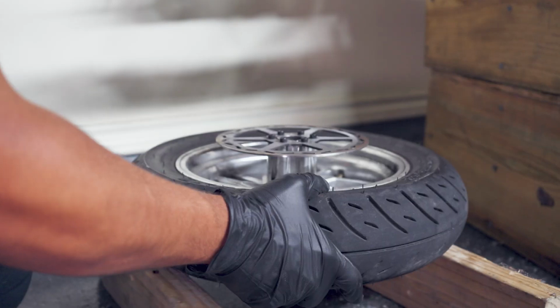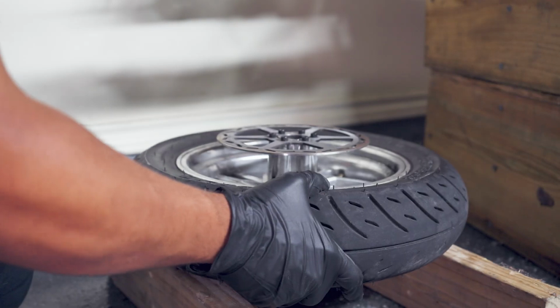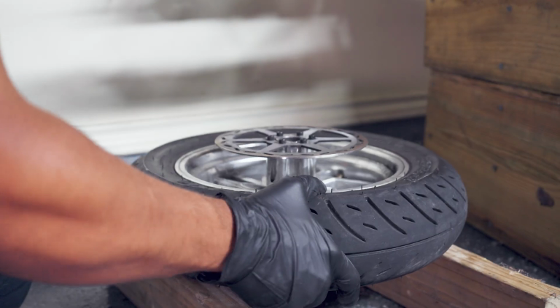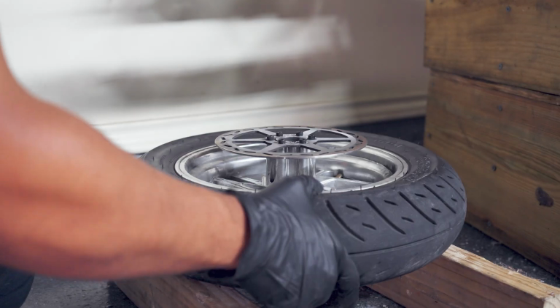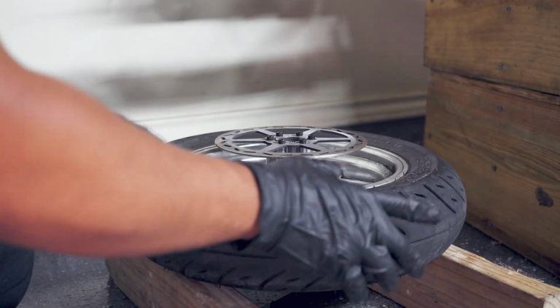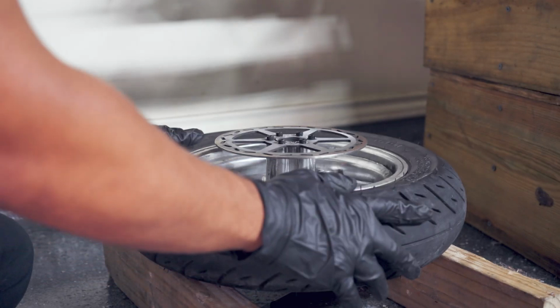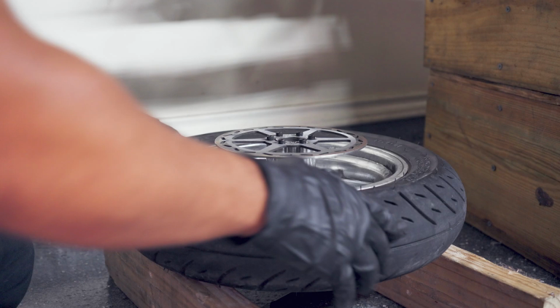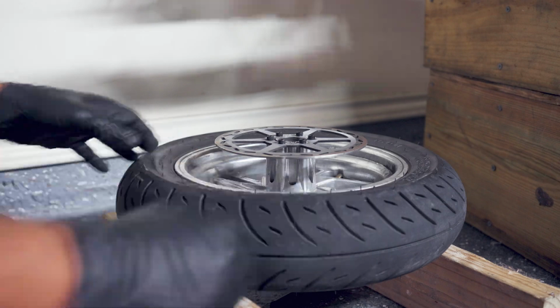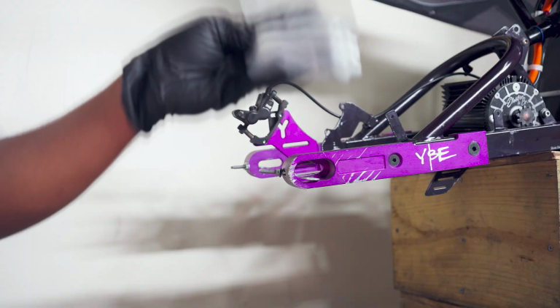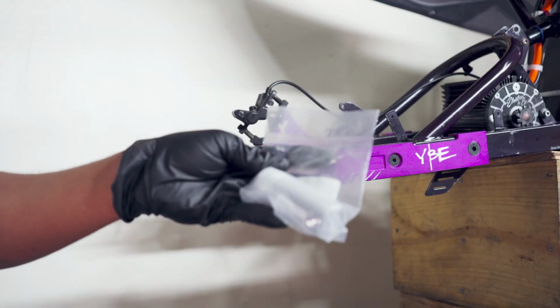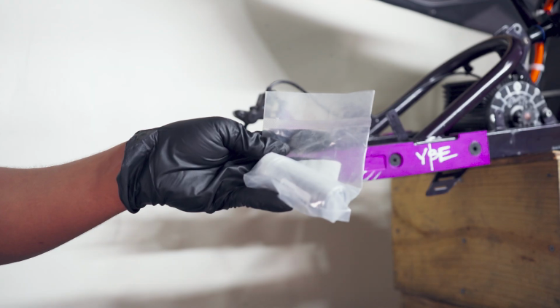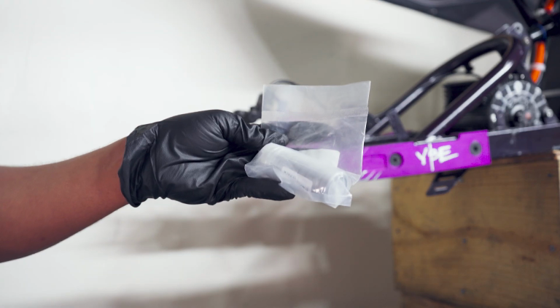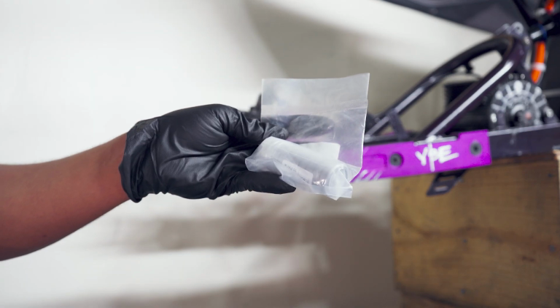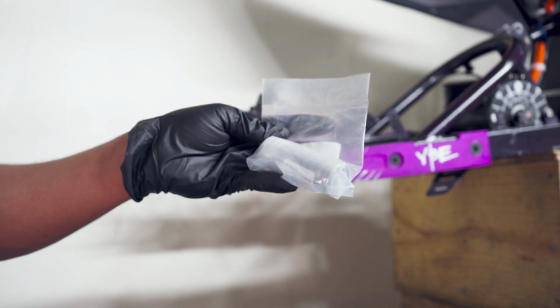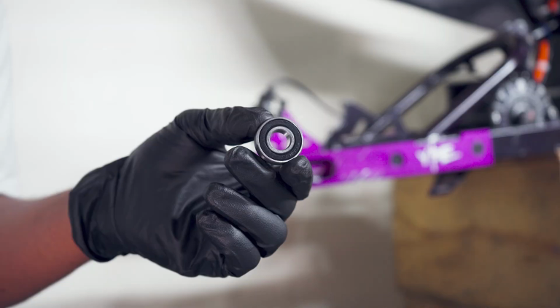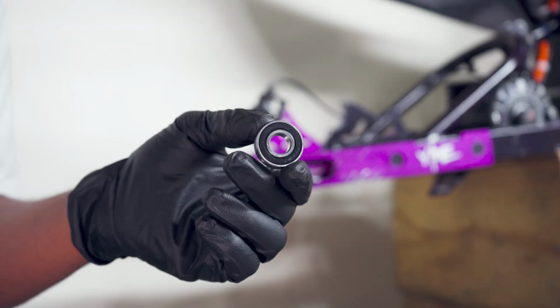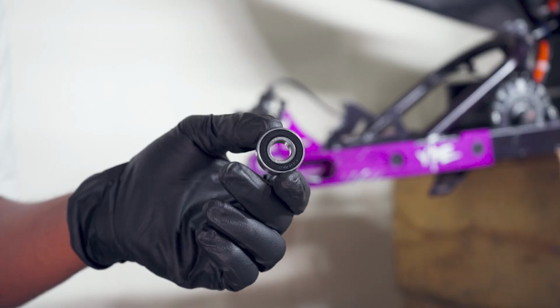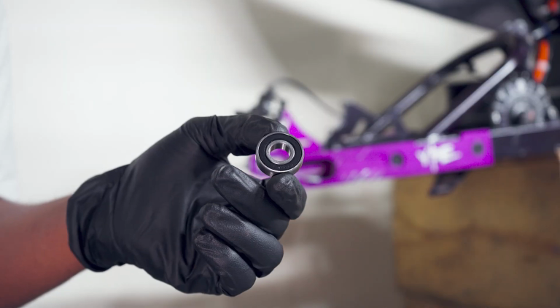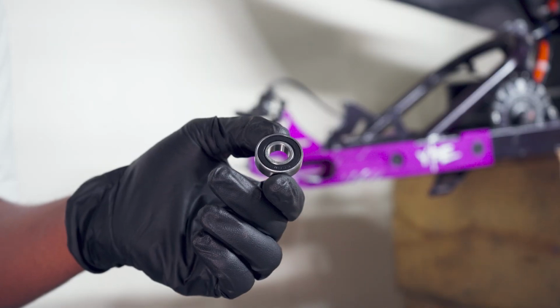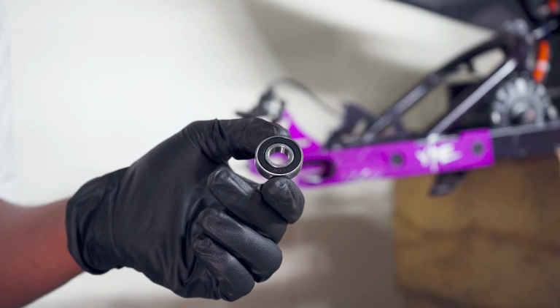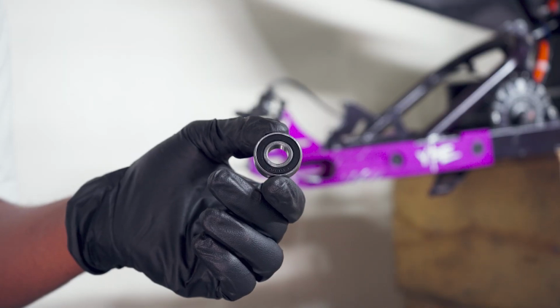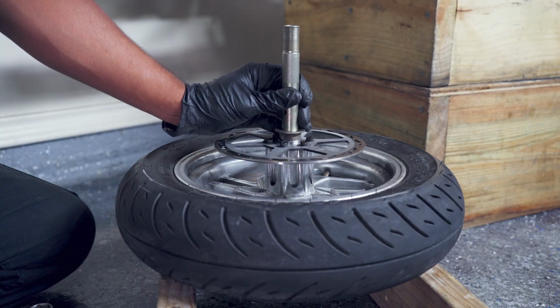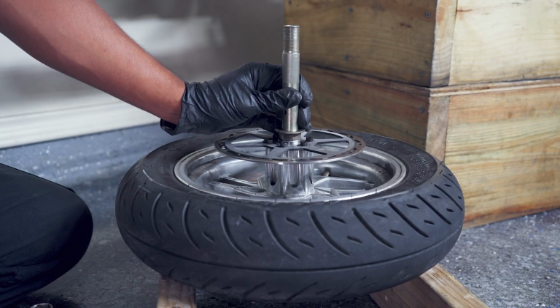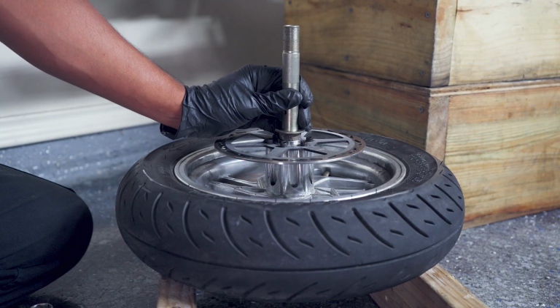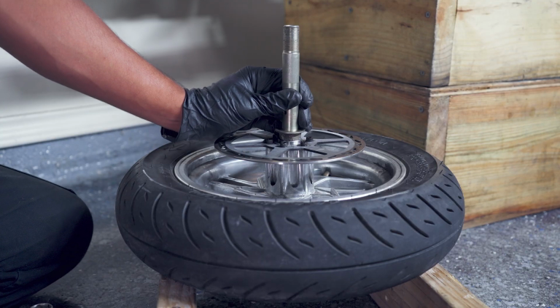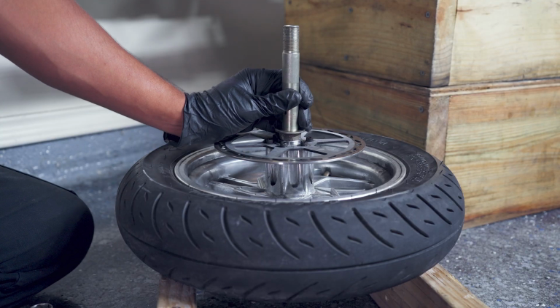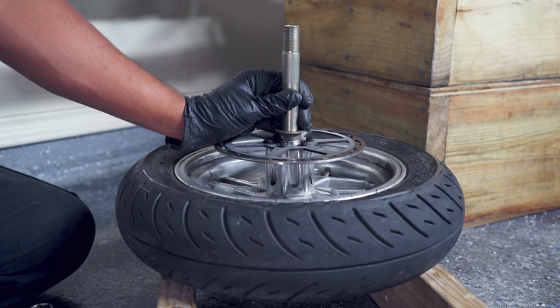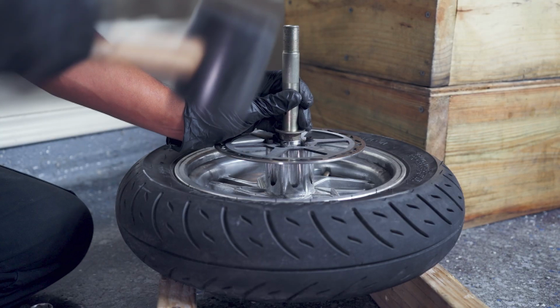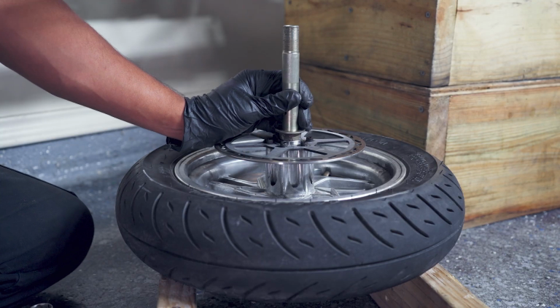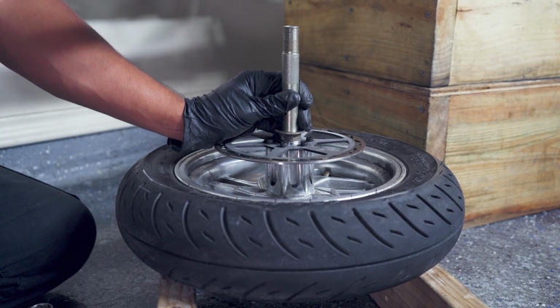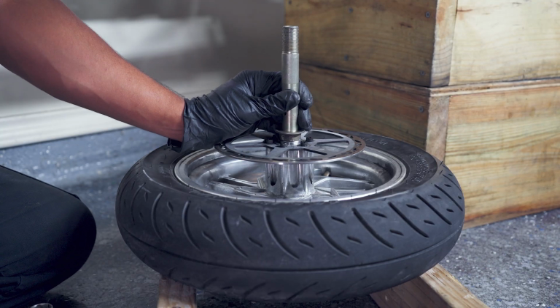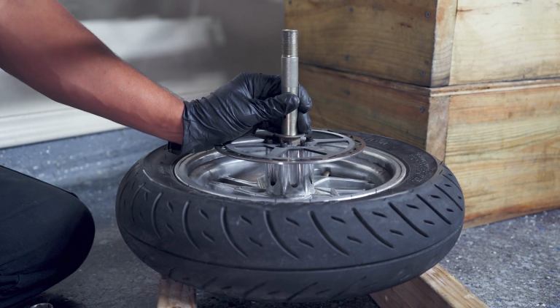While I have the rear wheel removed, I'm going to go ahead and change the wheel bearing, because I was getting a slight ticking sound from the back wheel, and I'm hoping this will fix that.